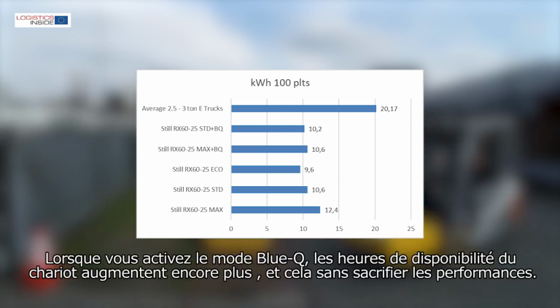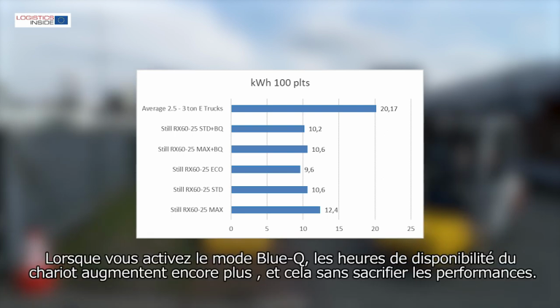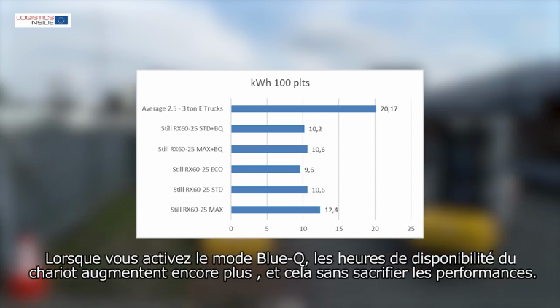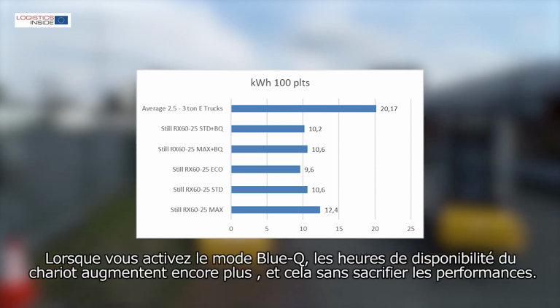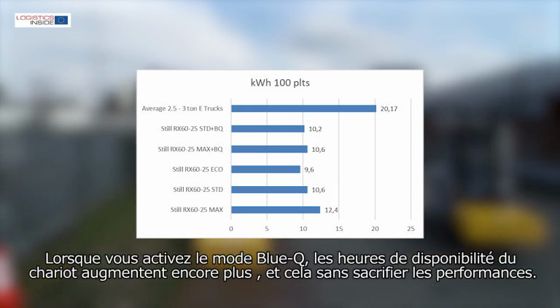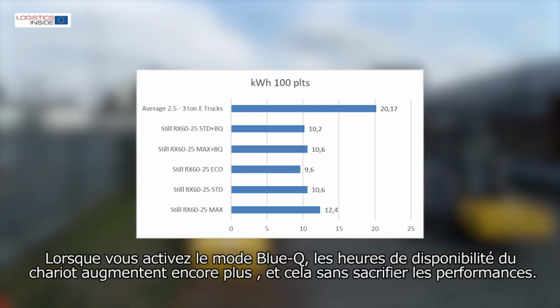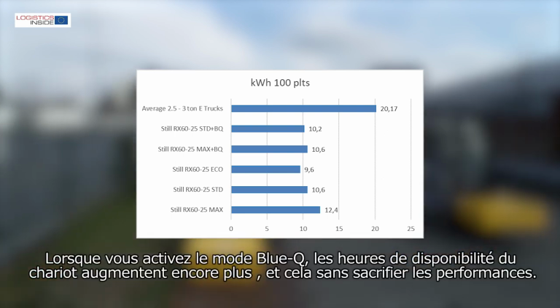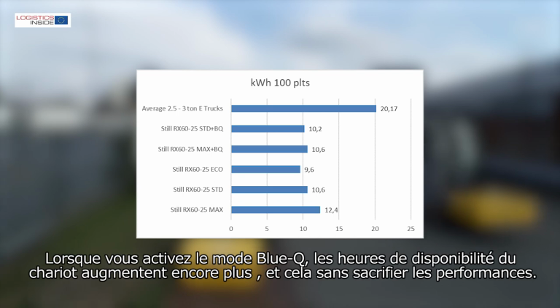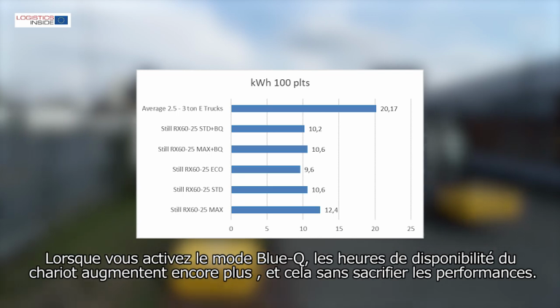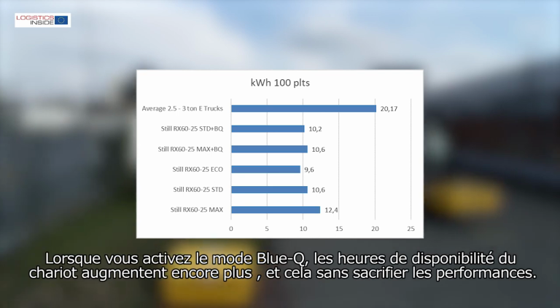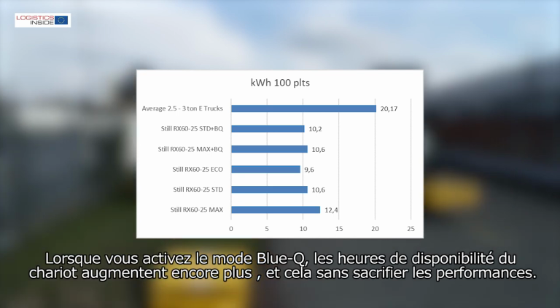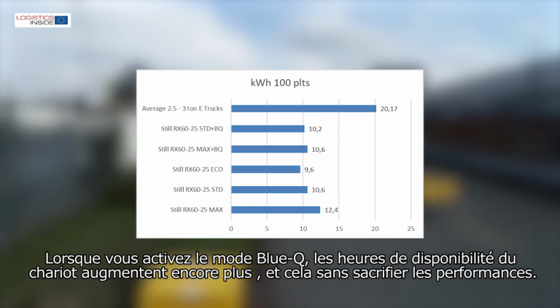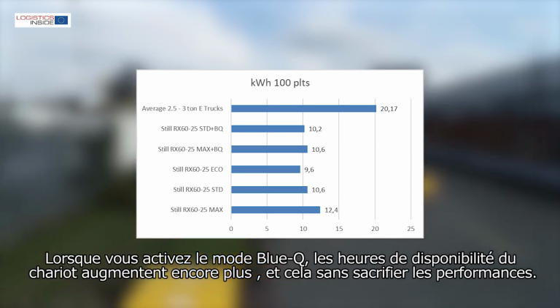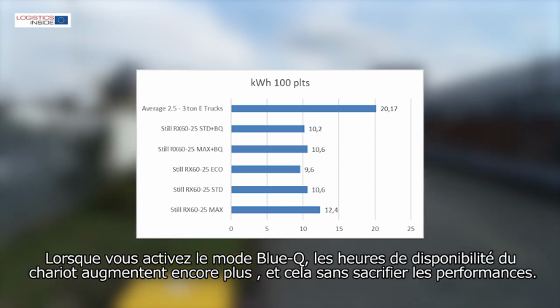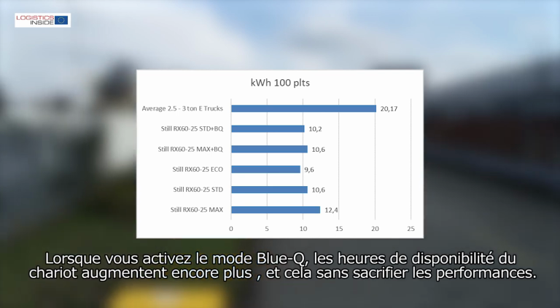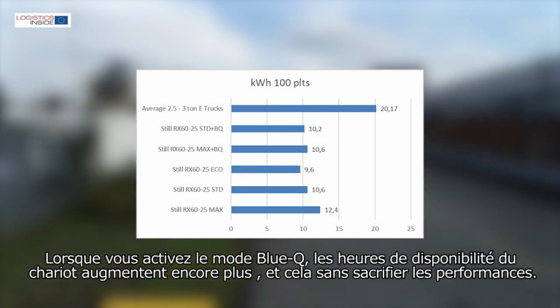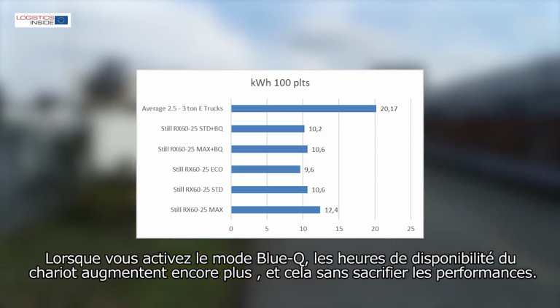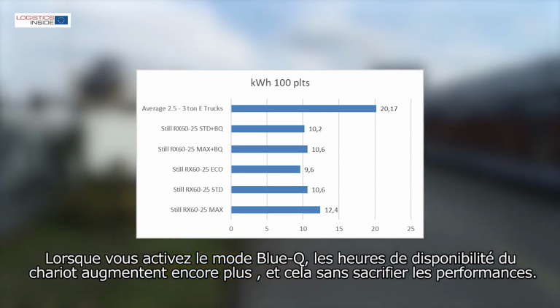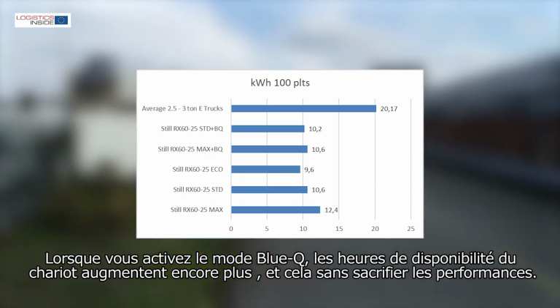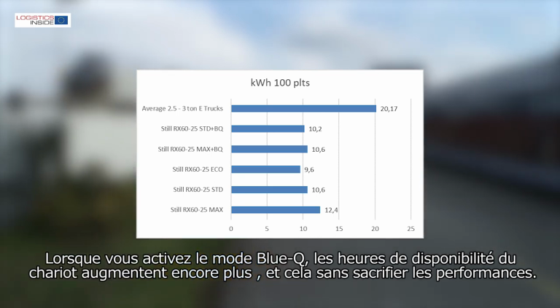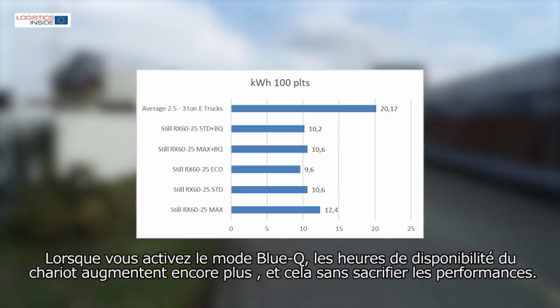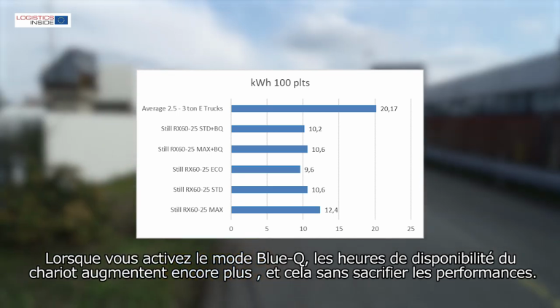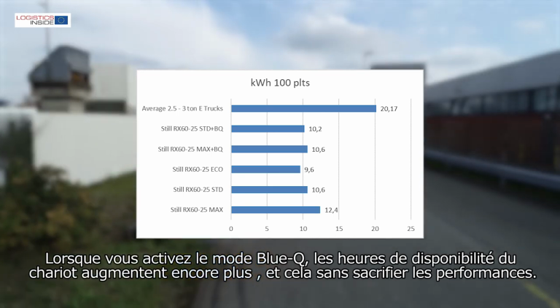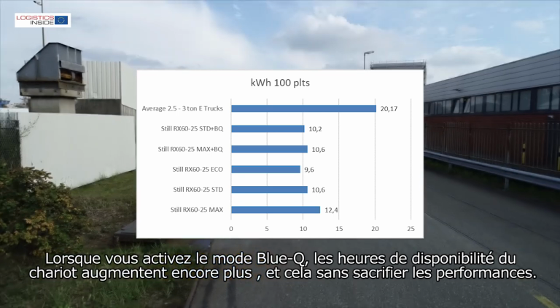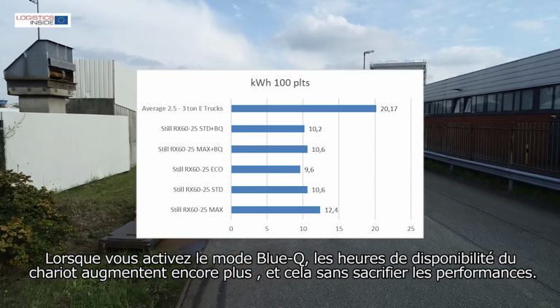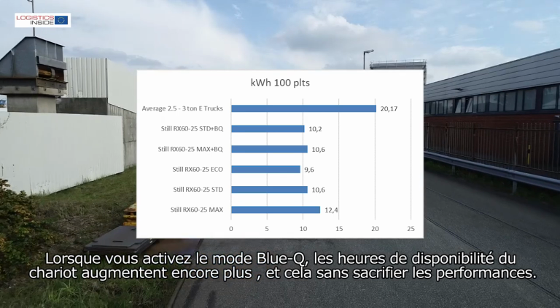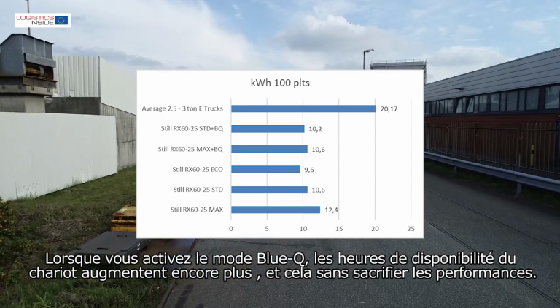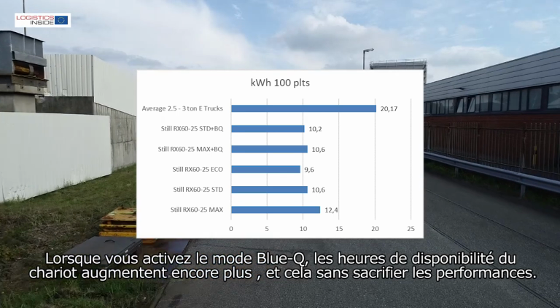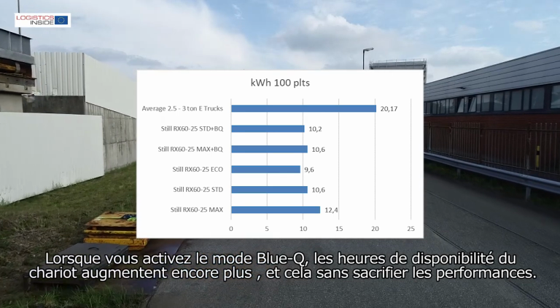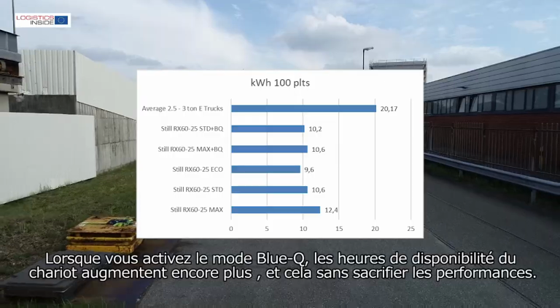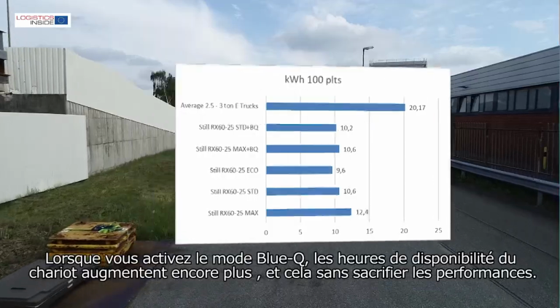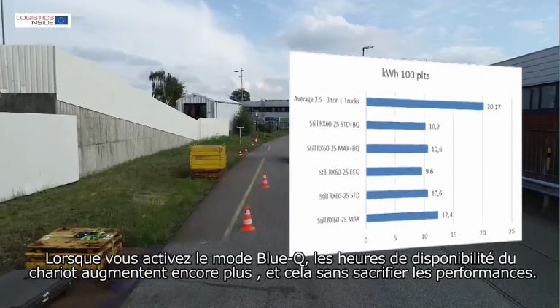With the BlueQ mode on, the uptime increases even more, while the performance remains just as high compared to other trucks.